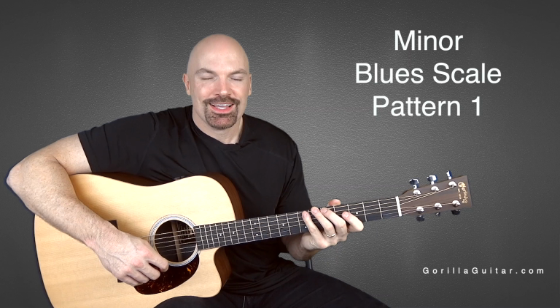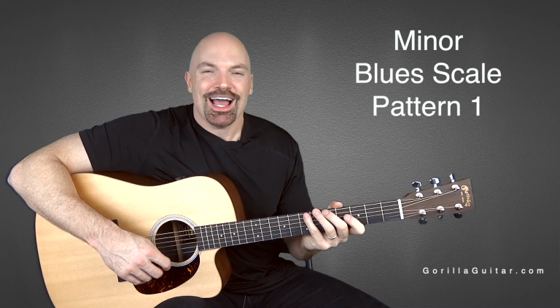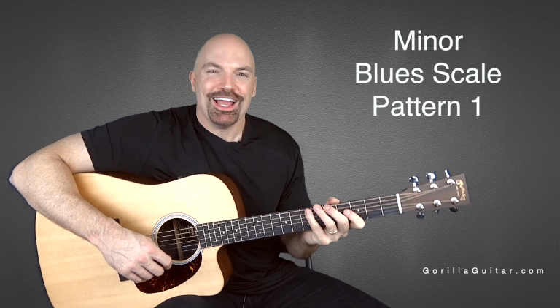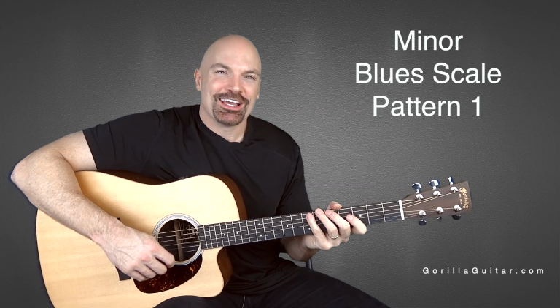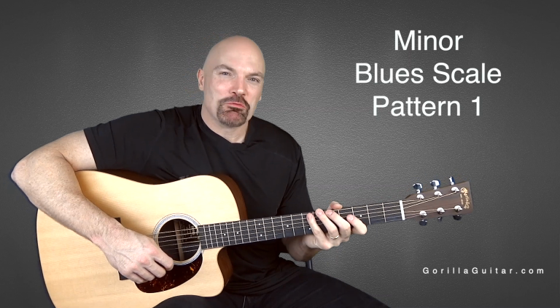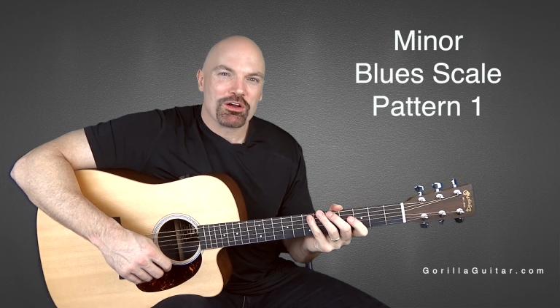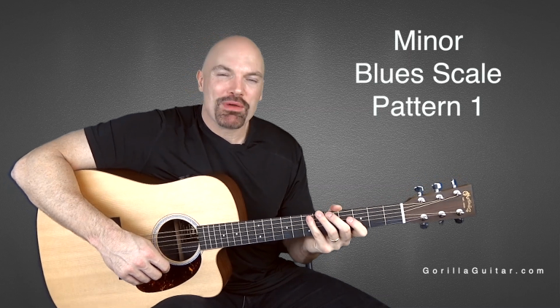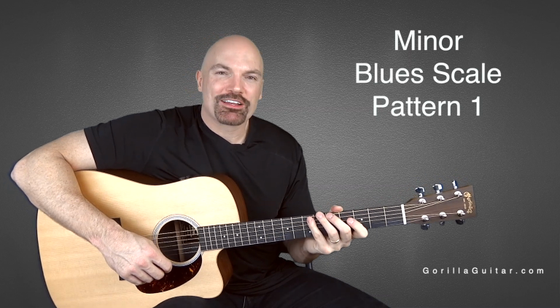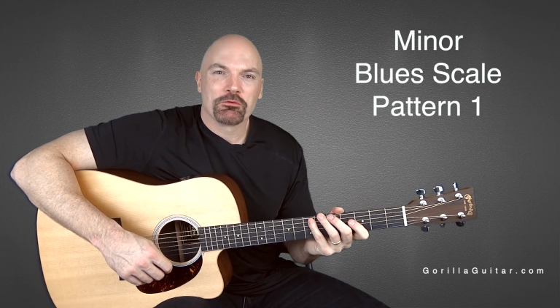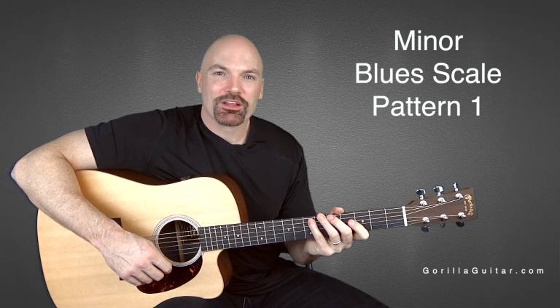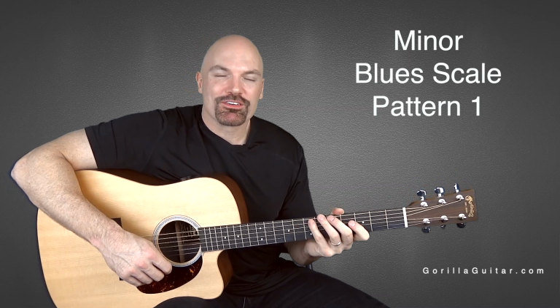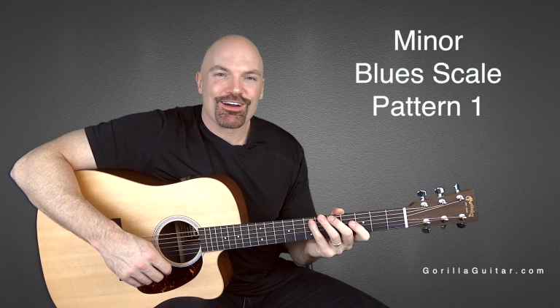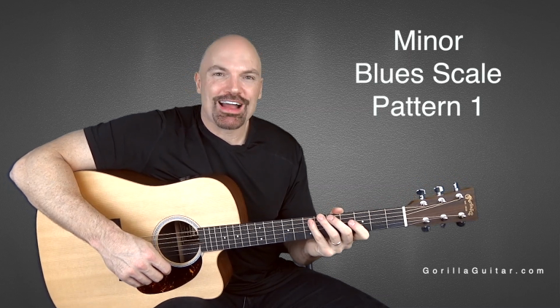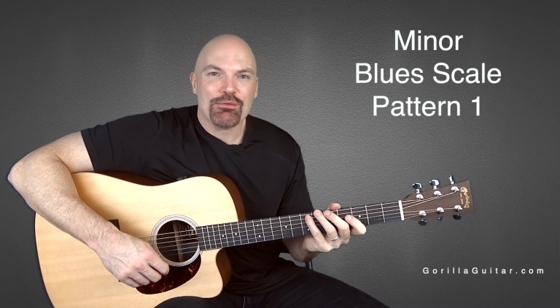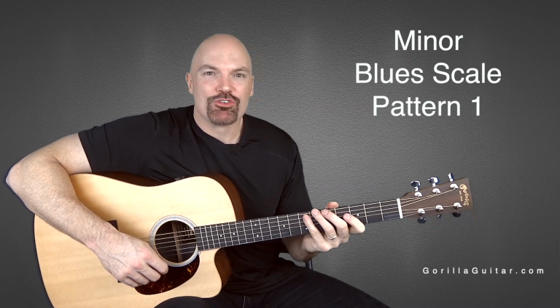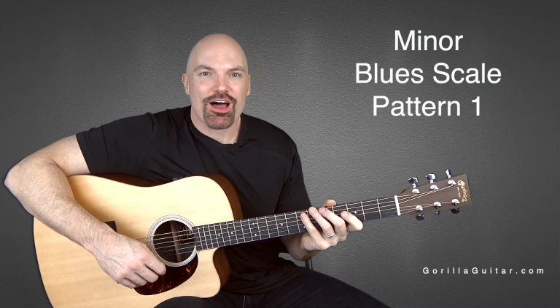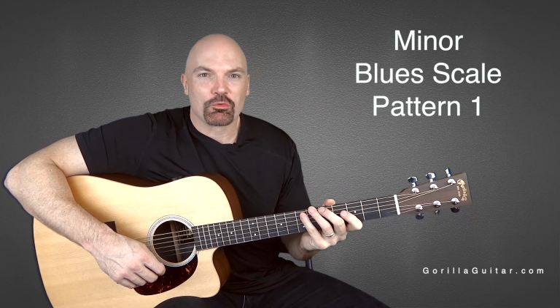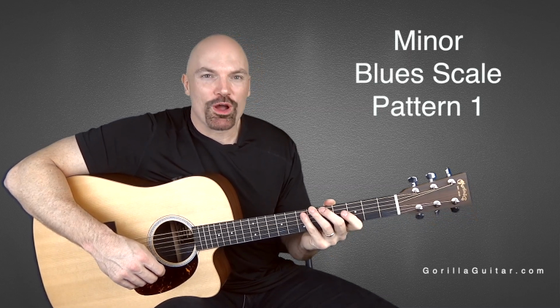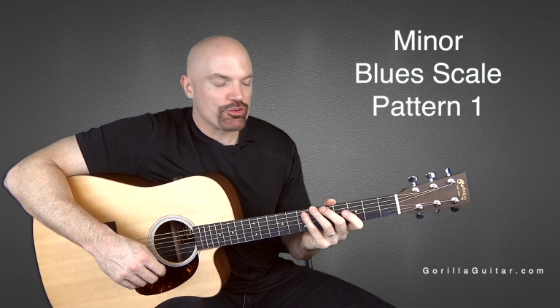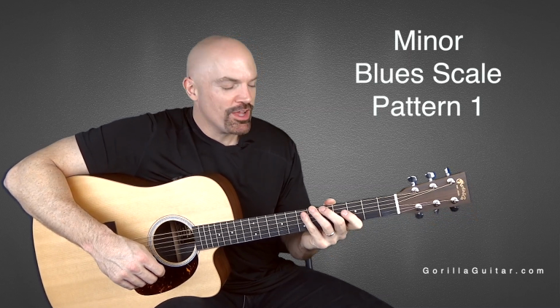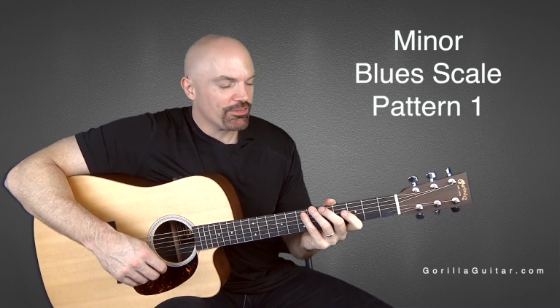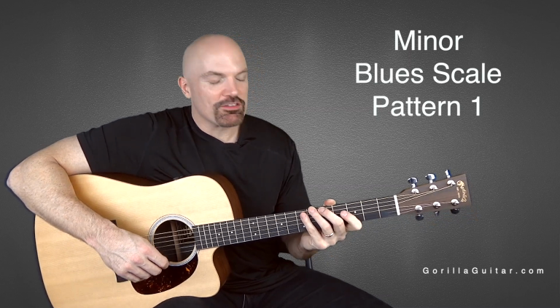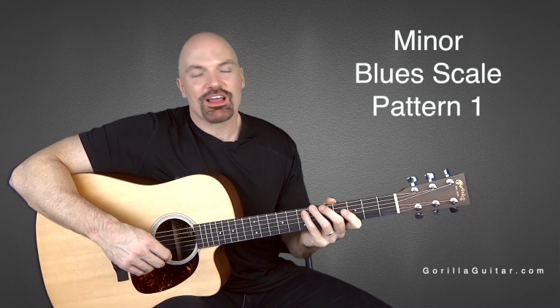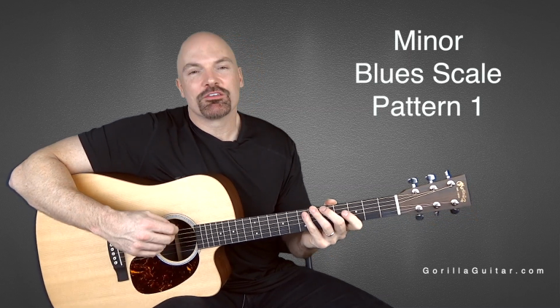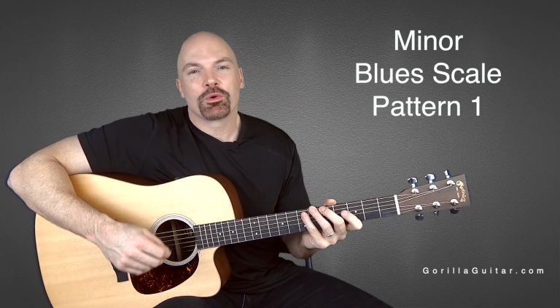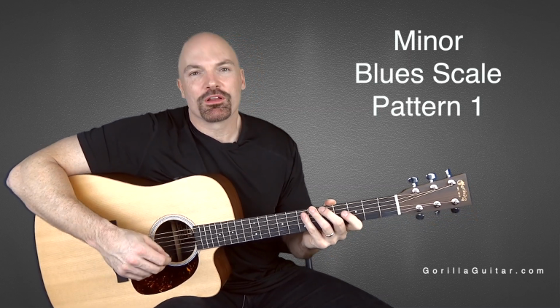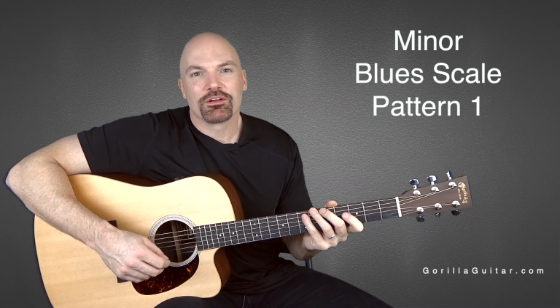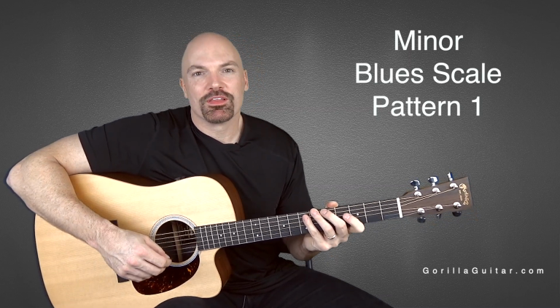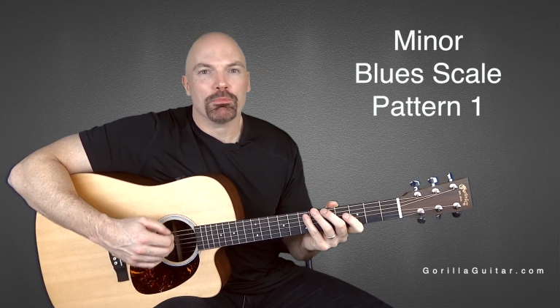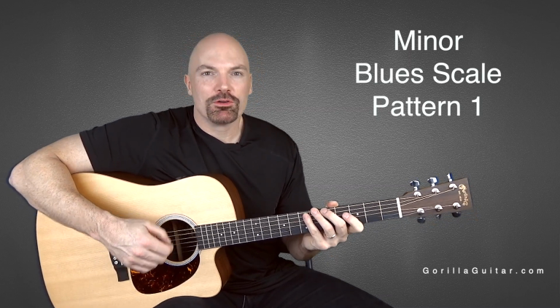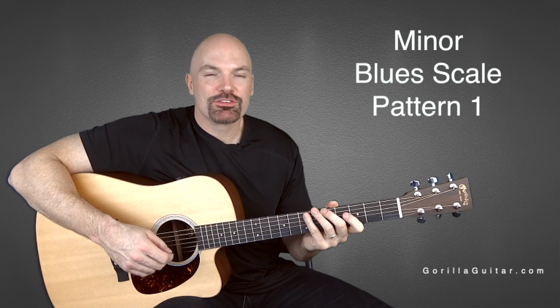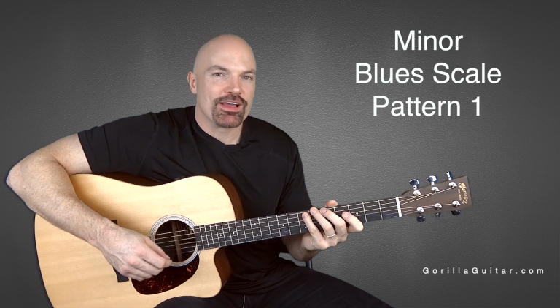Hey again, welcome back to Guerrilla Guitar. I'm John Rush. For this lesson we're gonna learn the blues scale.